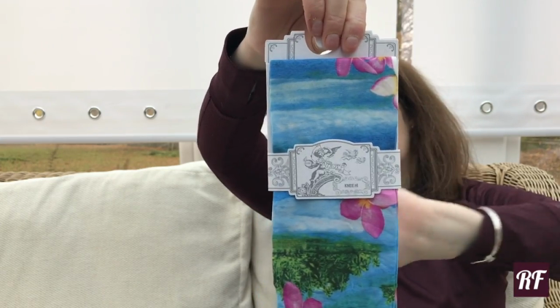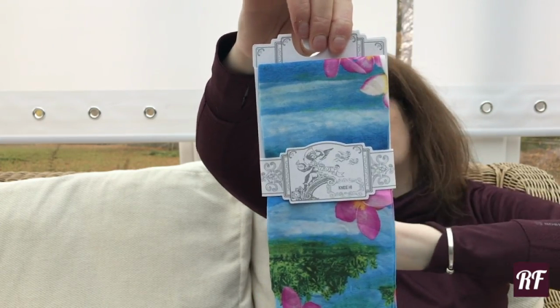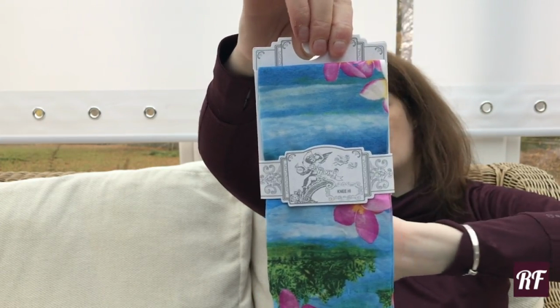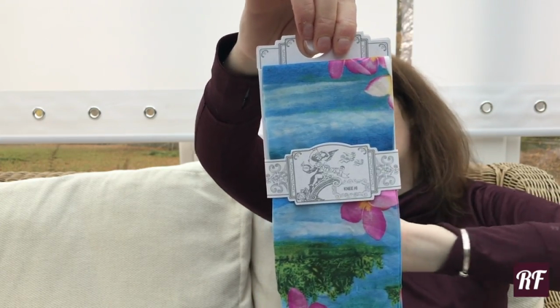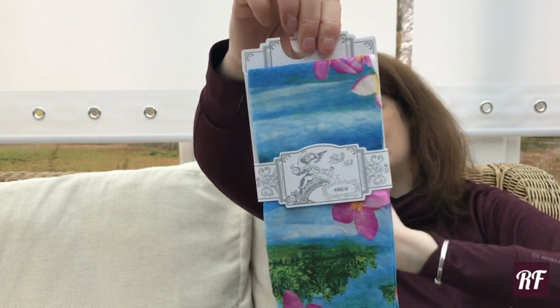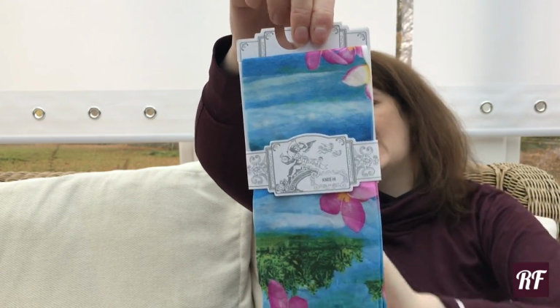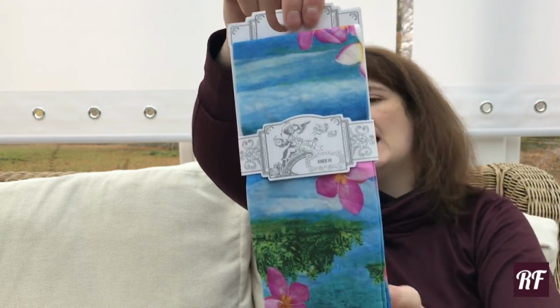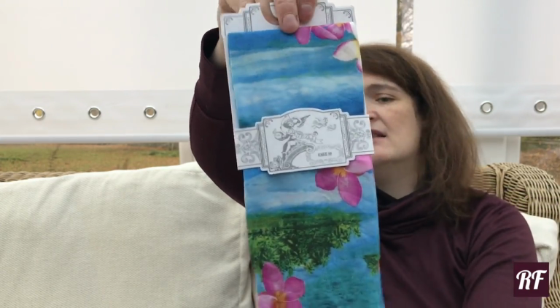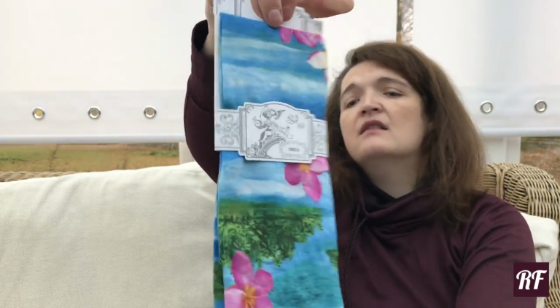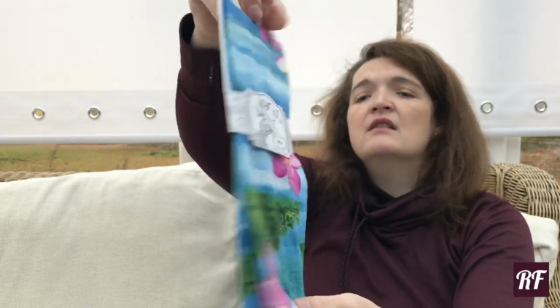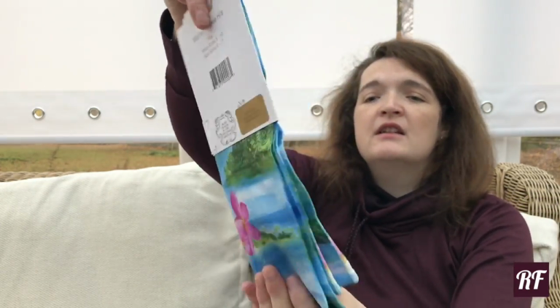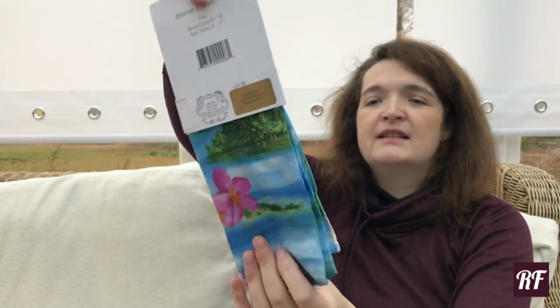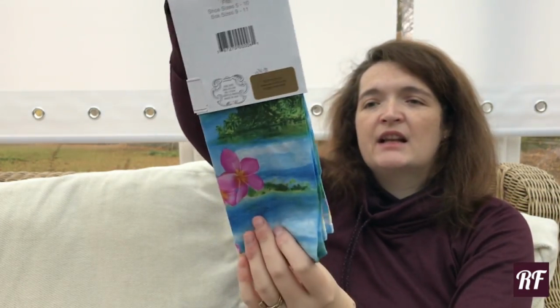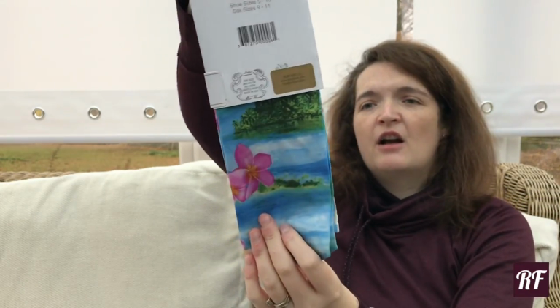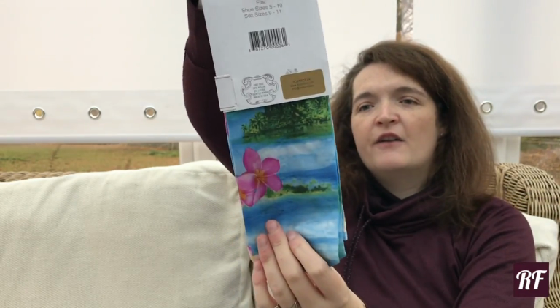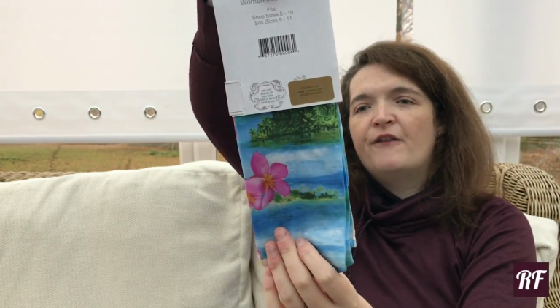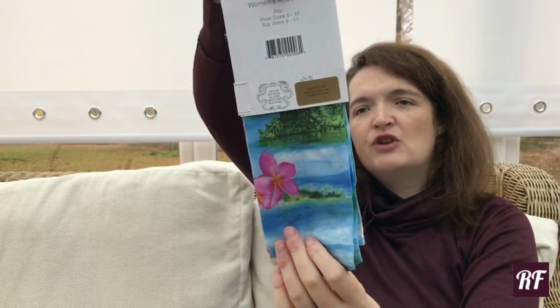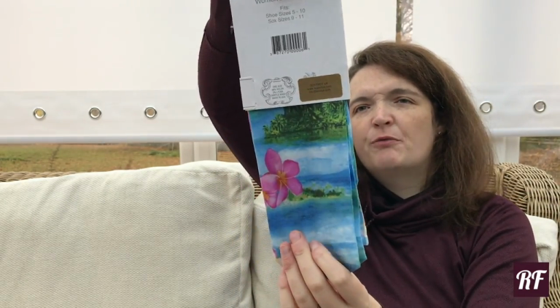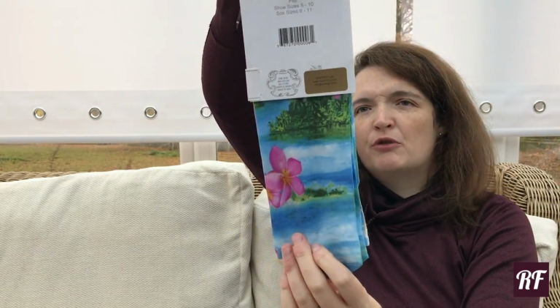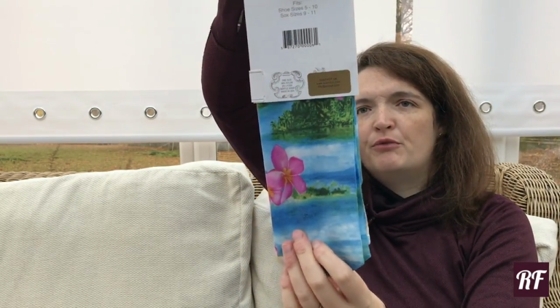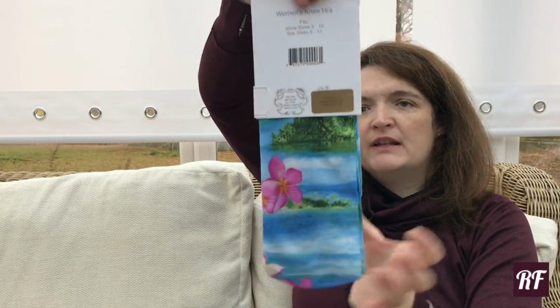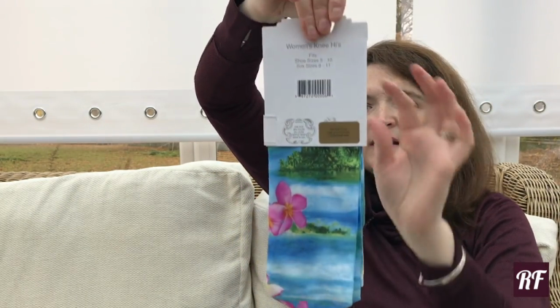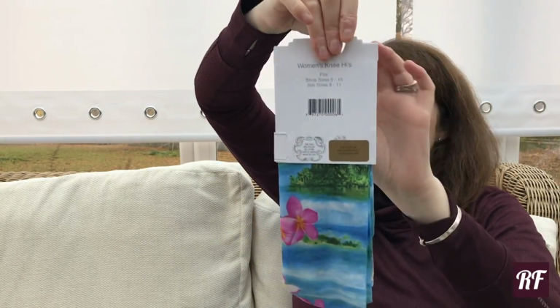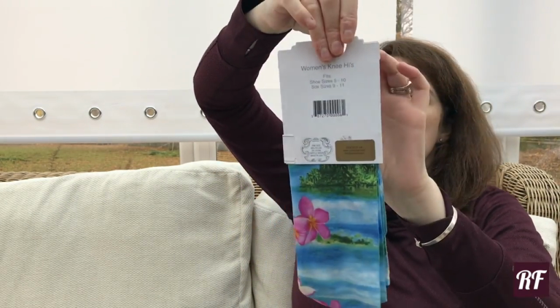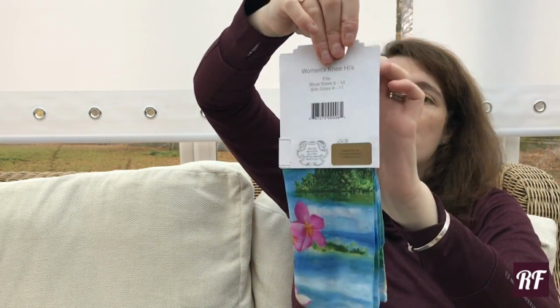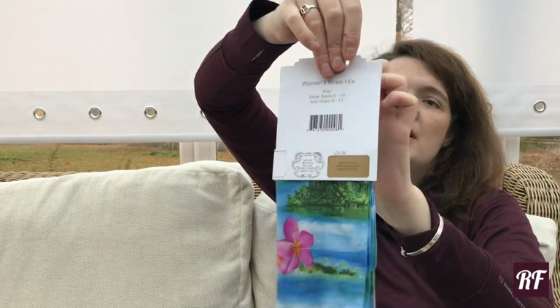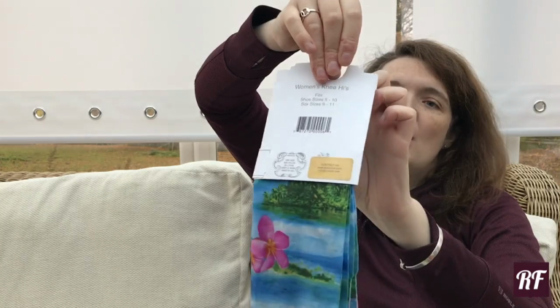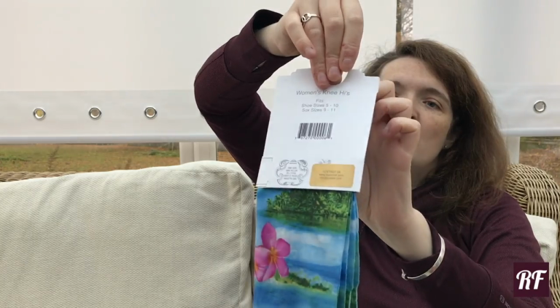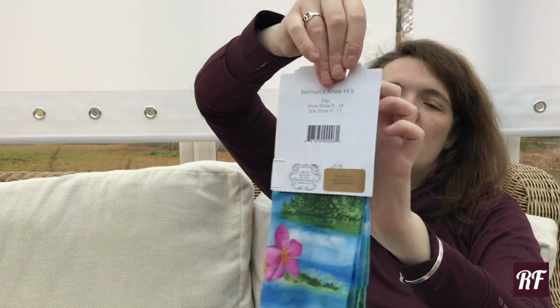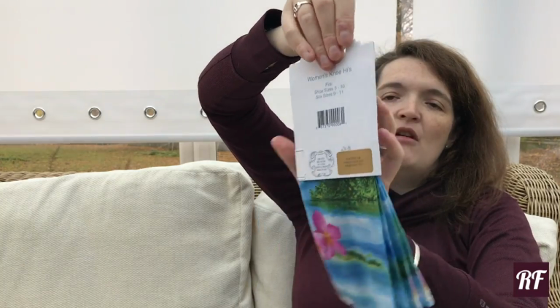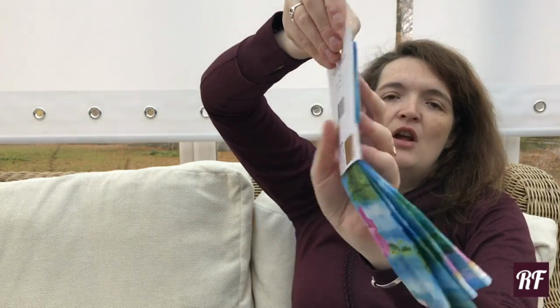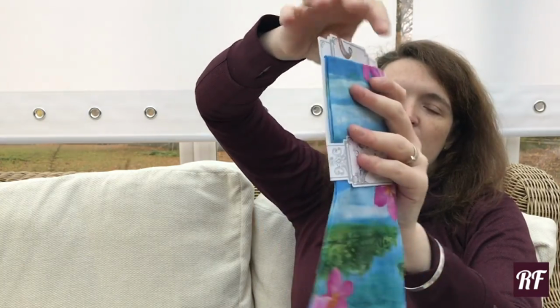These are the women's knee-highs and they fit shoe size 5 to 10. This one is a fun tropical print, but I know there are loads of different prints available too, so great for competition riders as well.